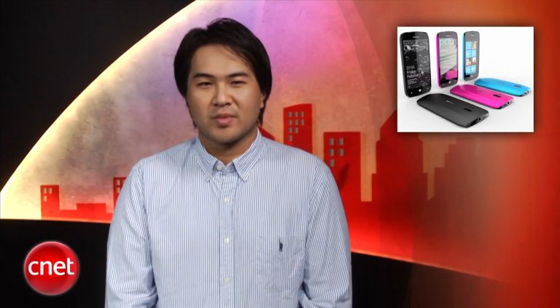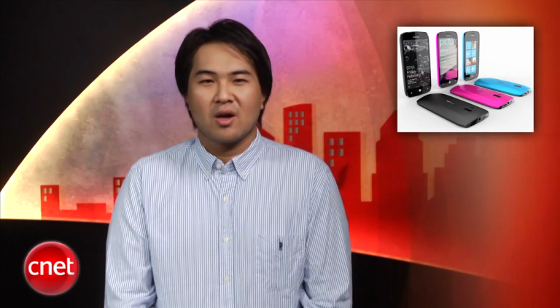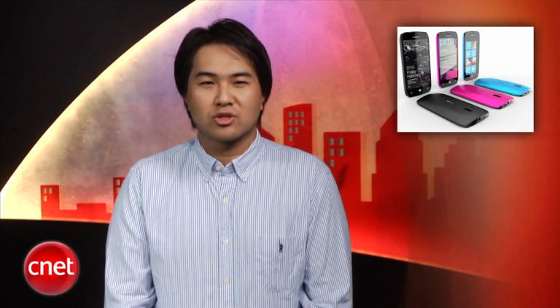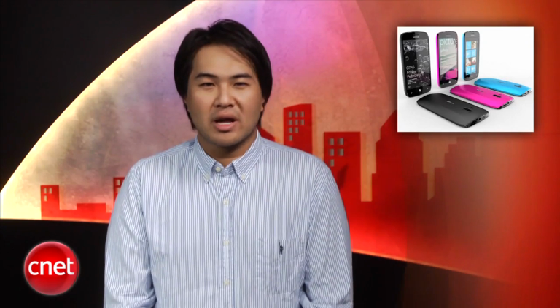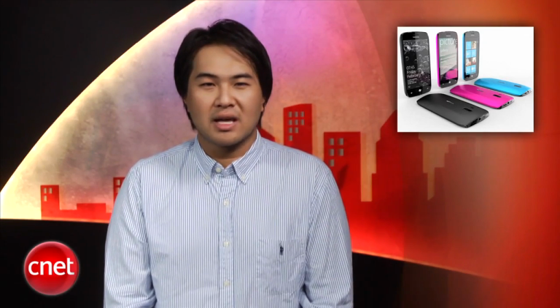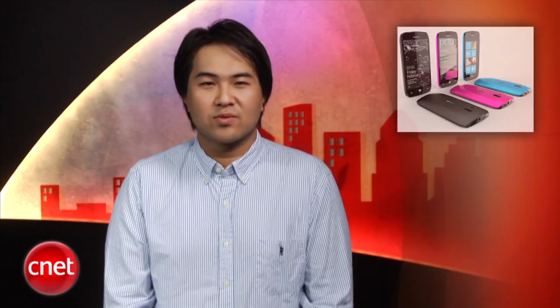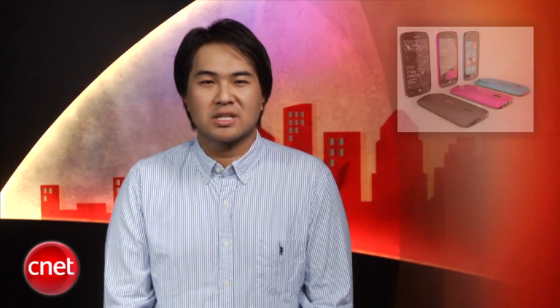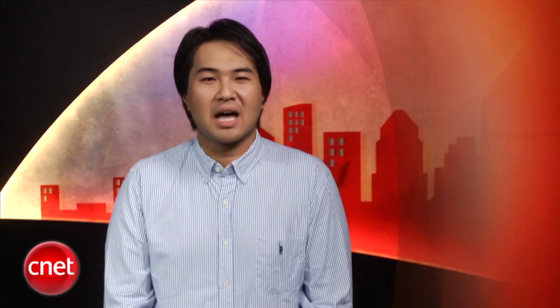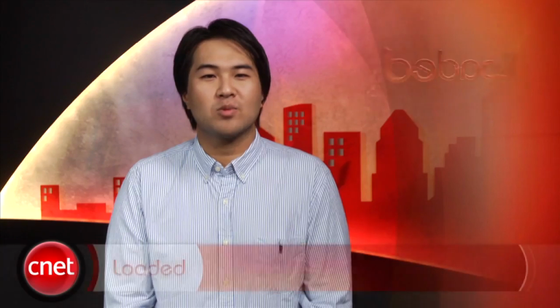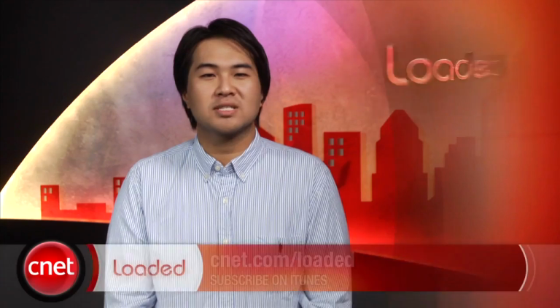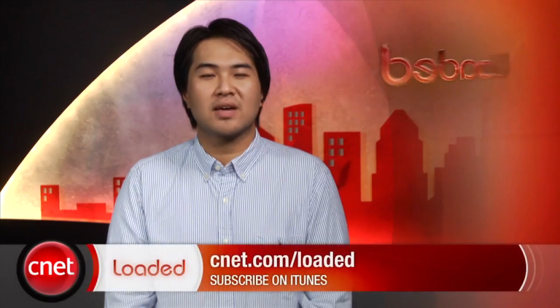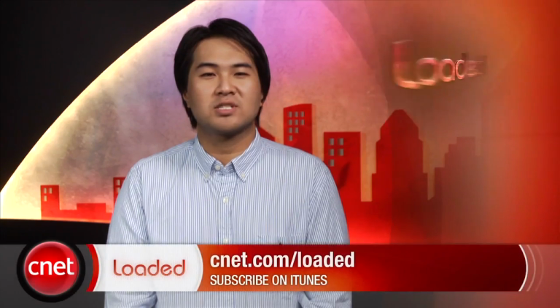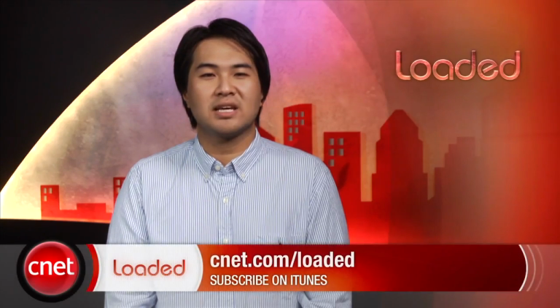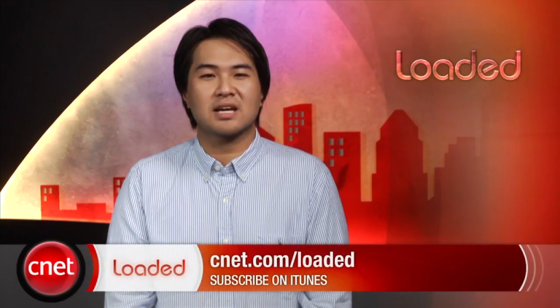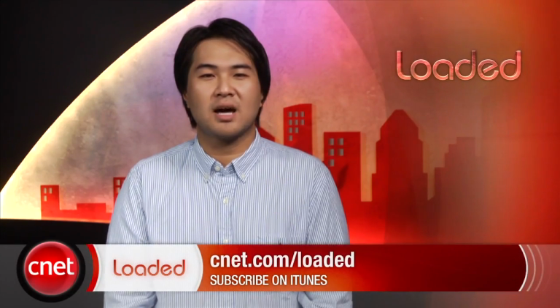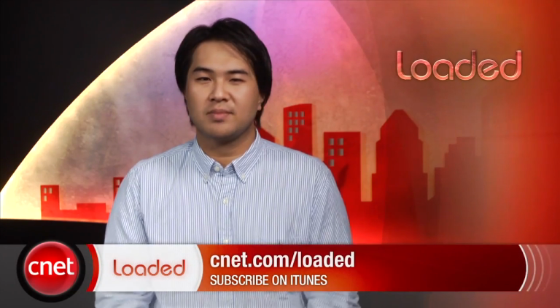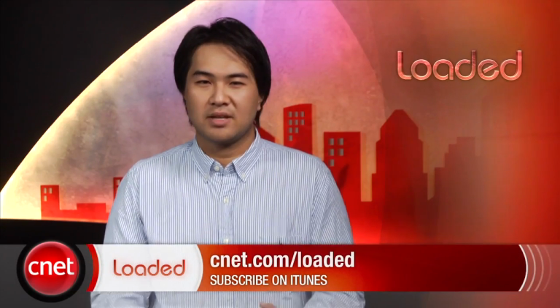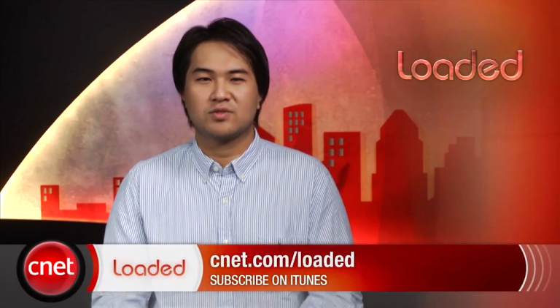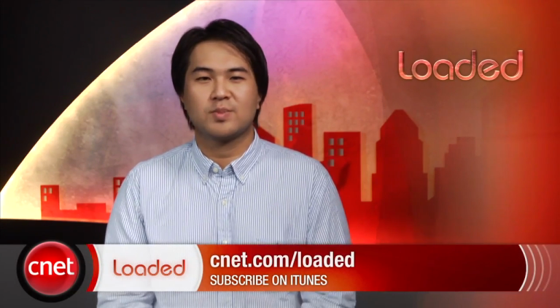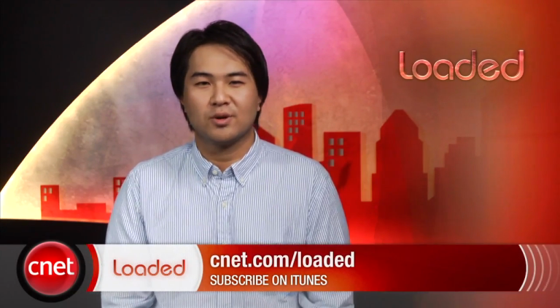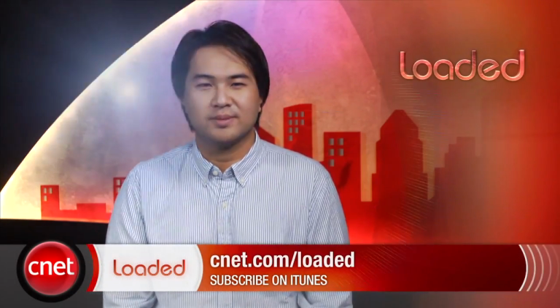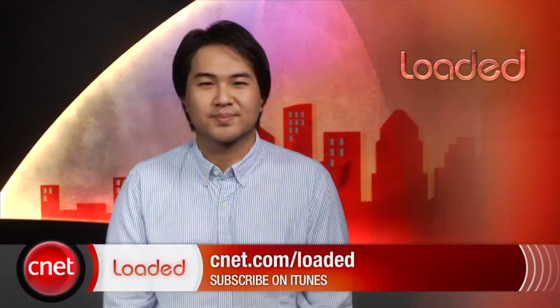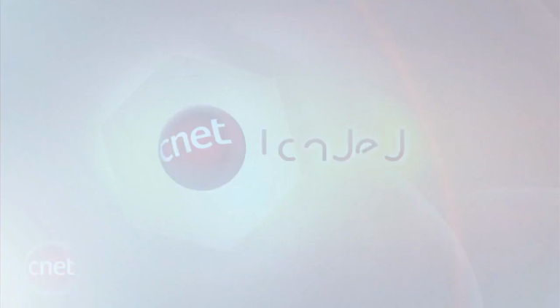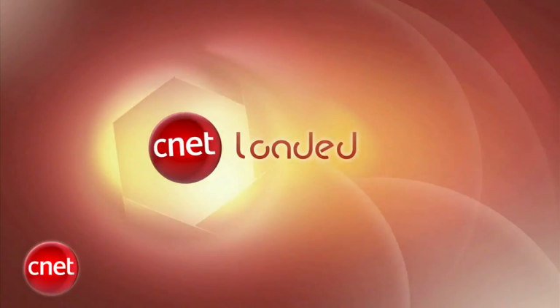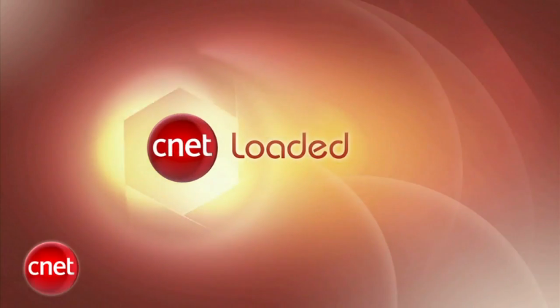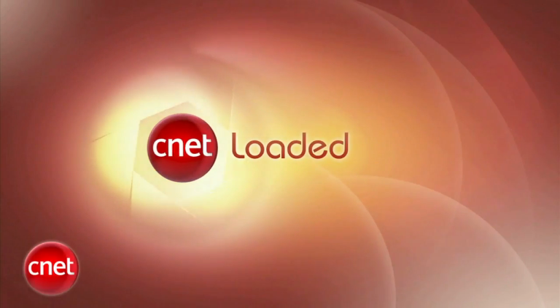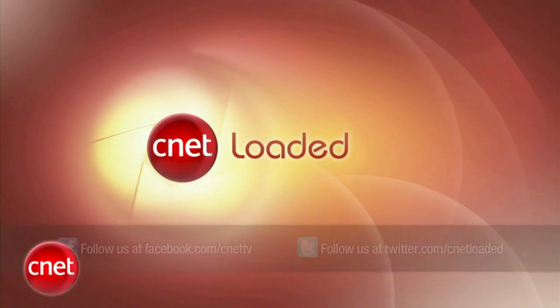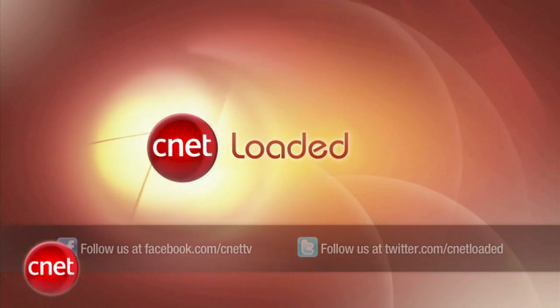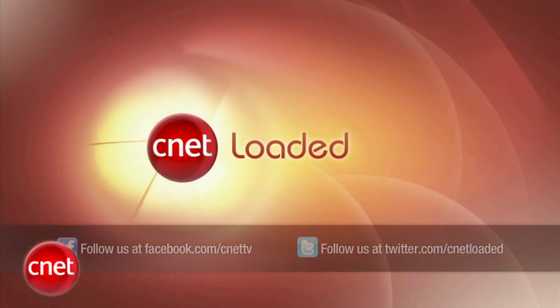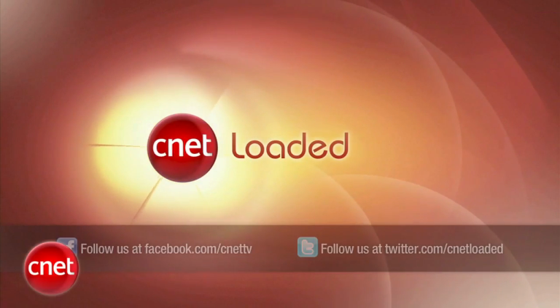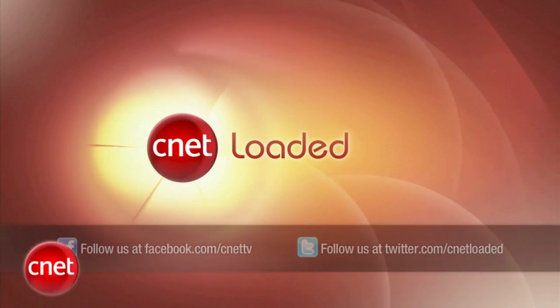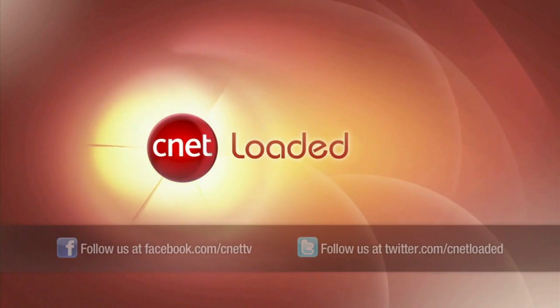Those are your headlines for today. I'm Wilson Tang for CNET.com and you've just been loaded. Thanks a lot.